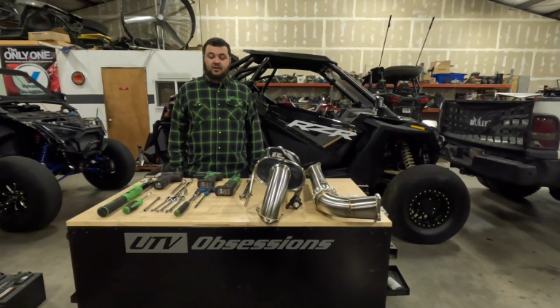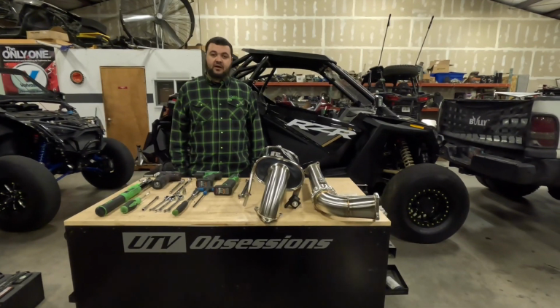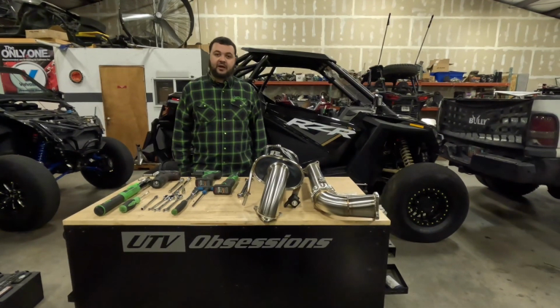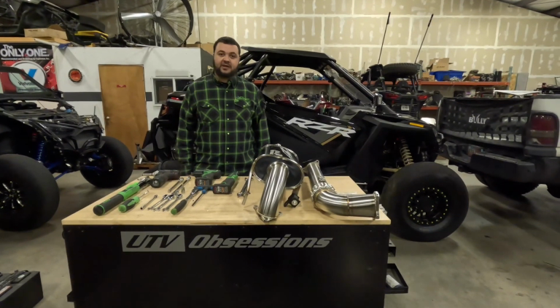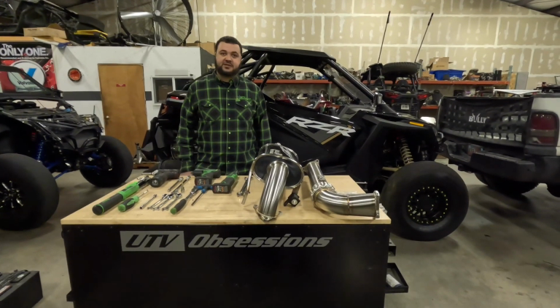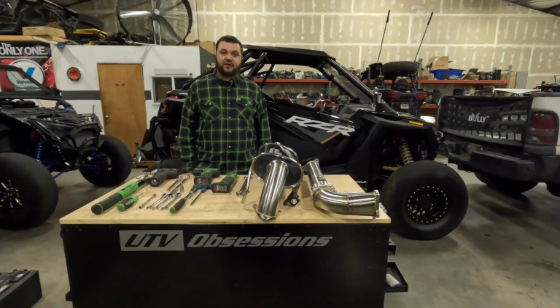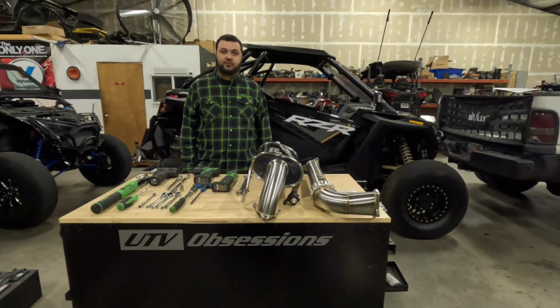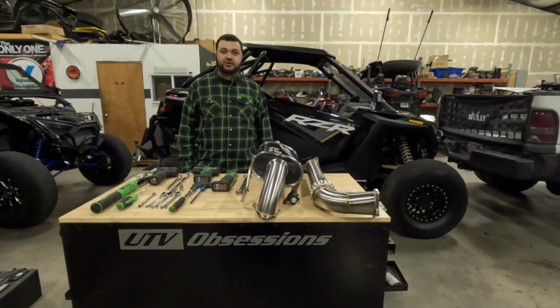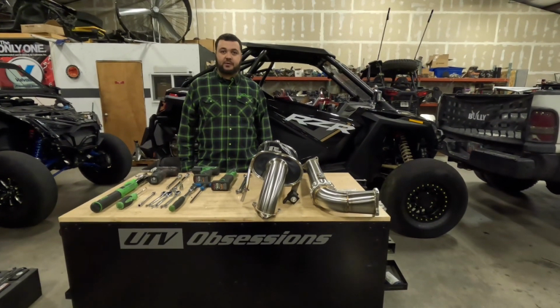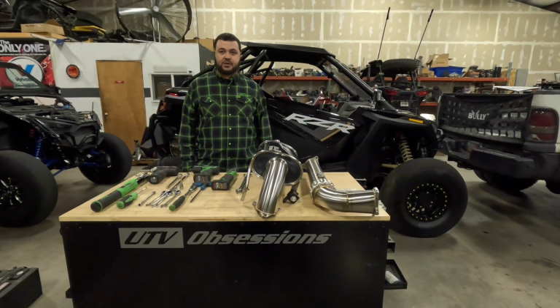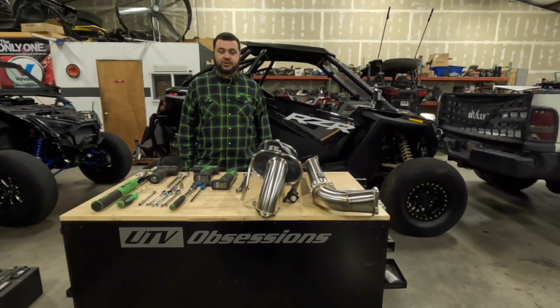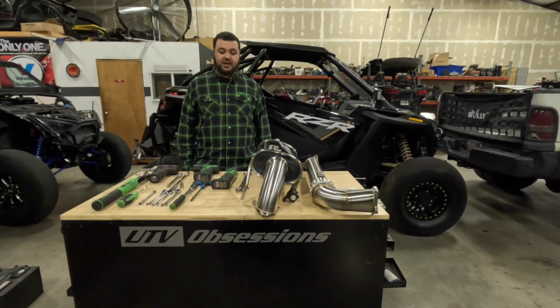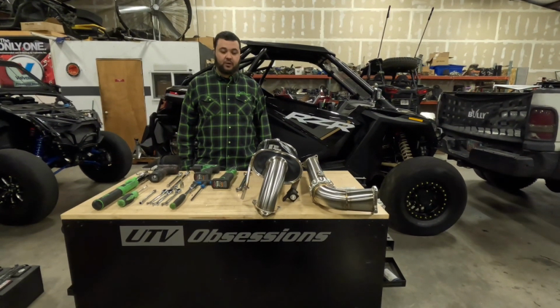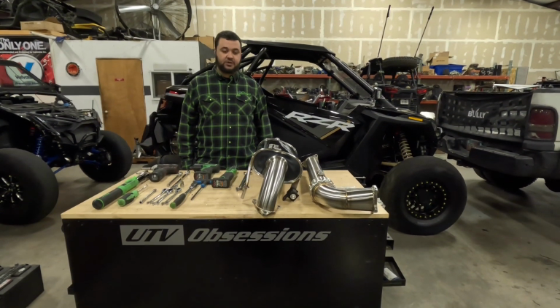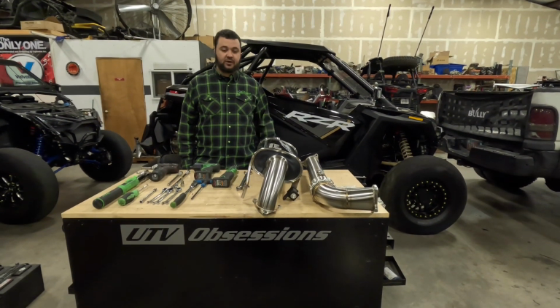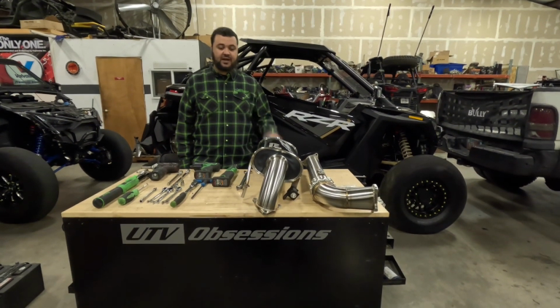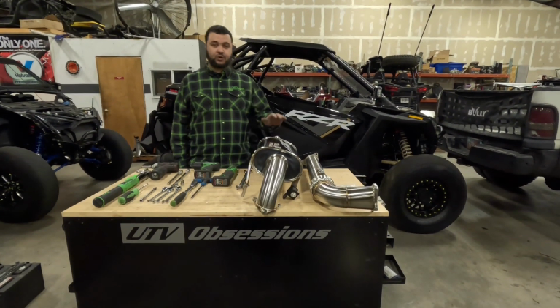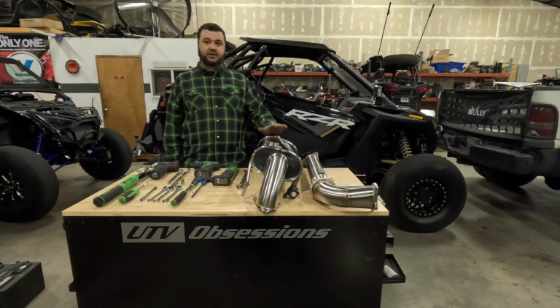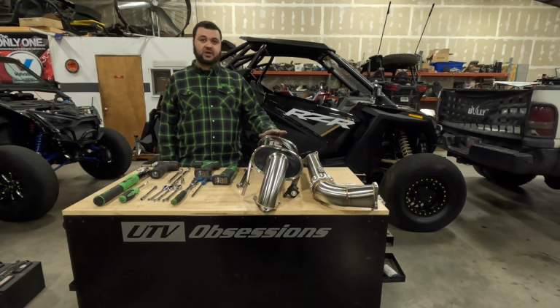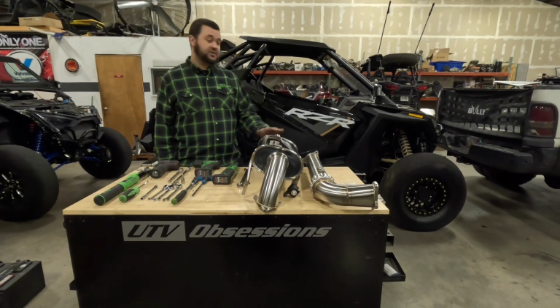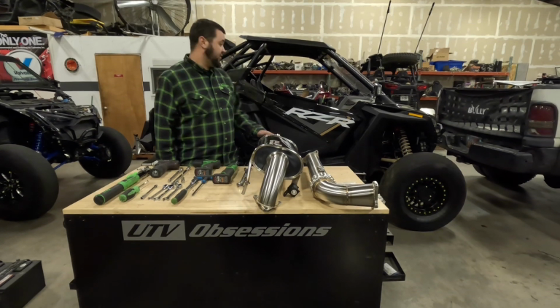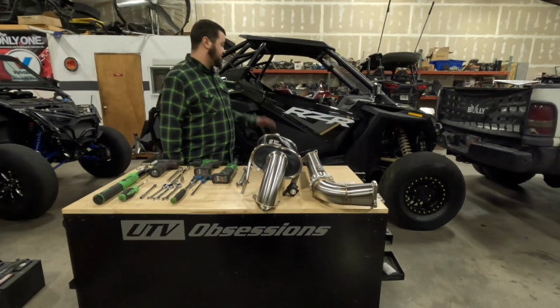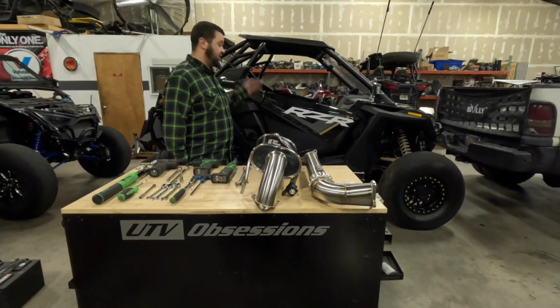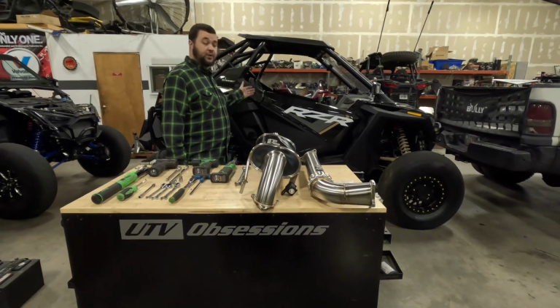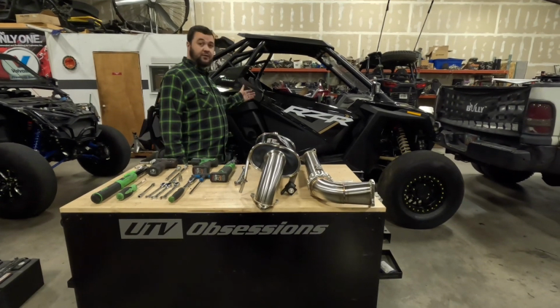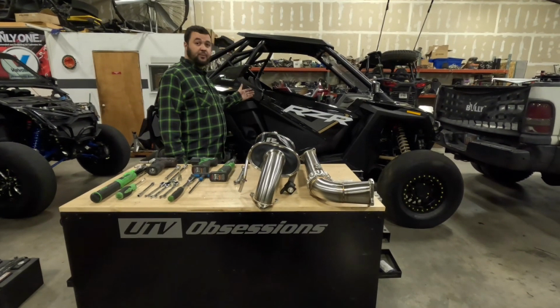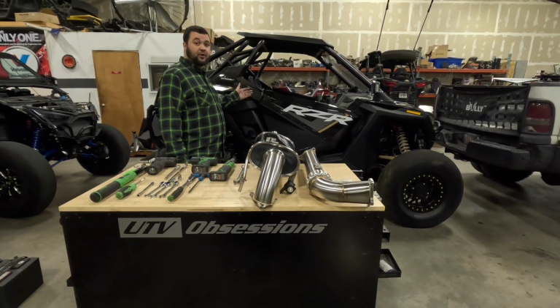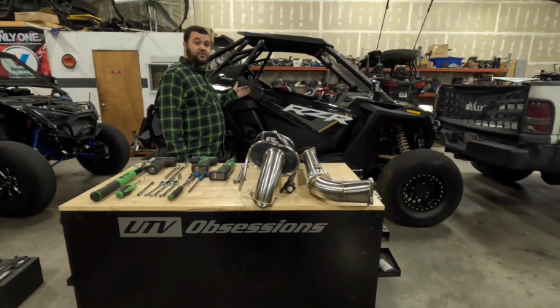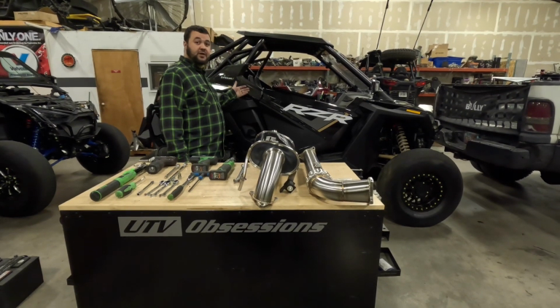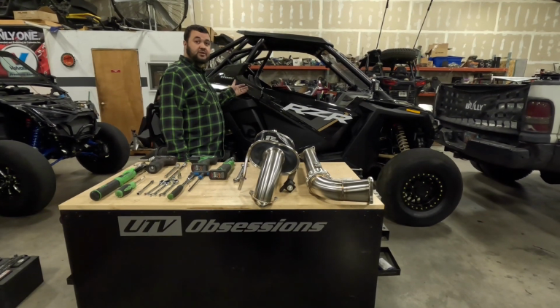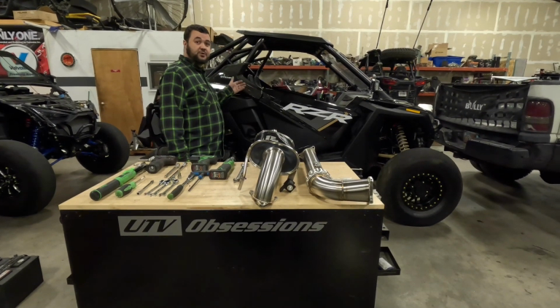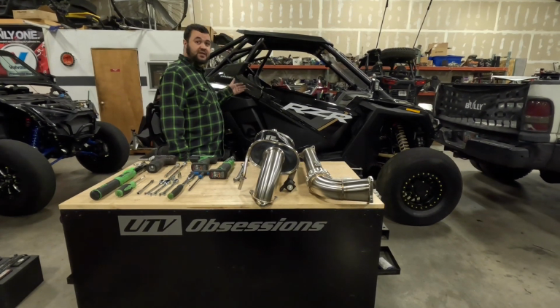Hey guys, this is Fred from UTV Obsessions. Today we're installing a Trill exhaust on this '23 Pro XP 2-seat.